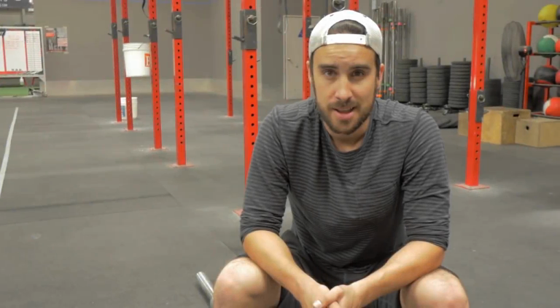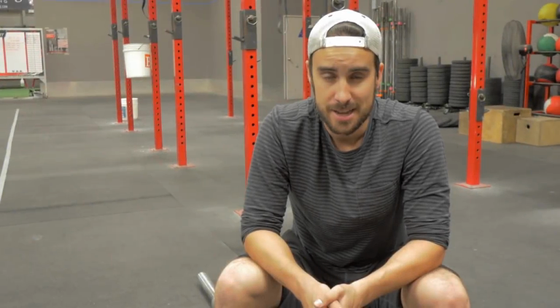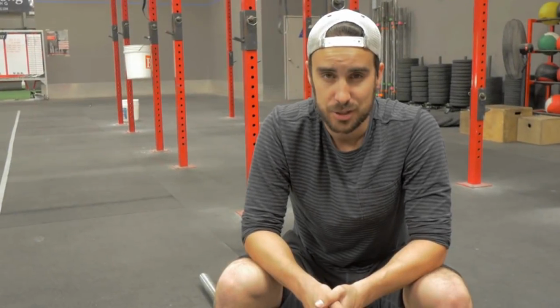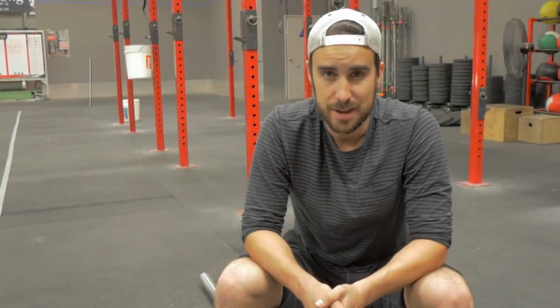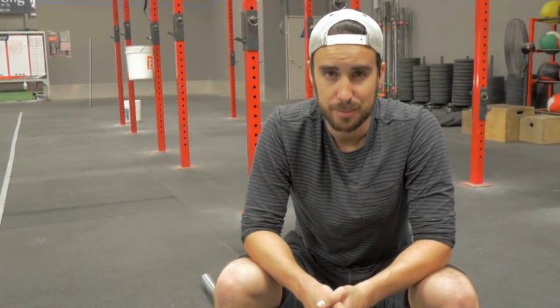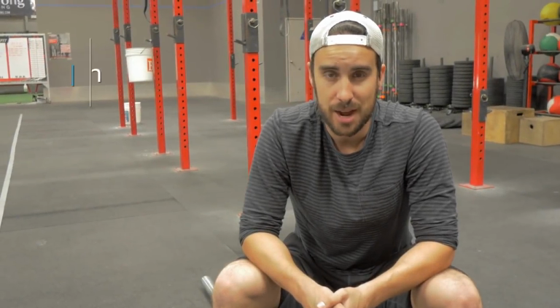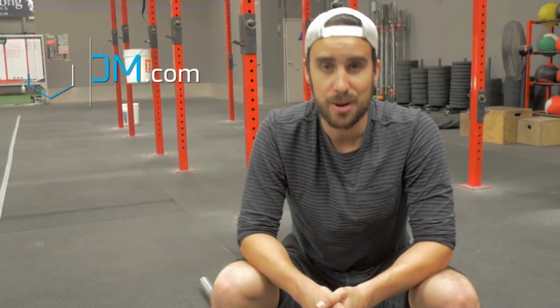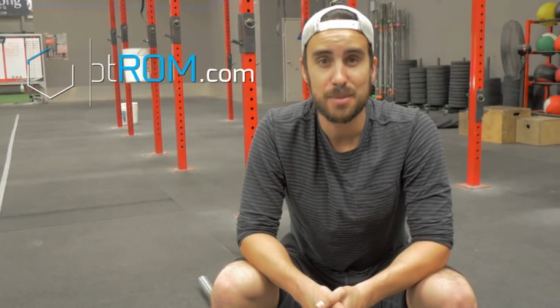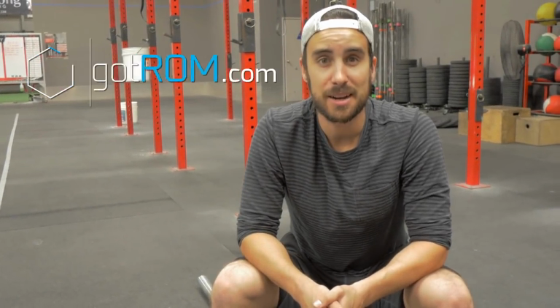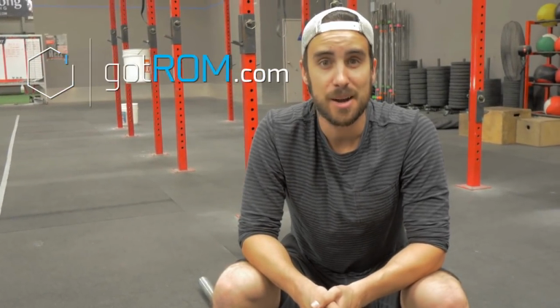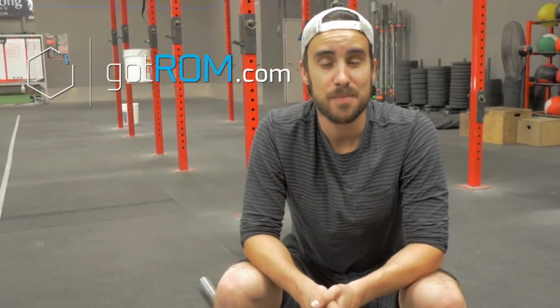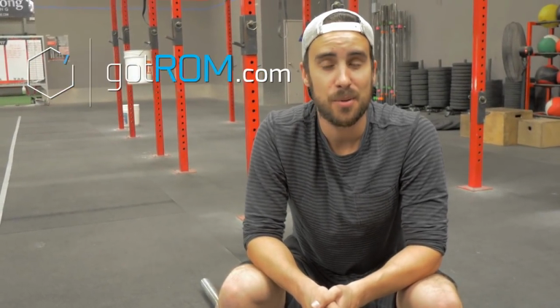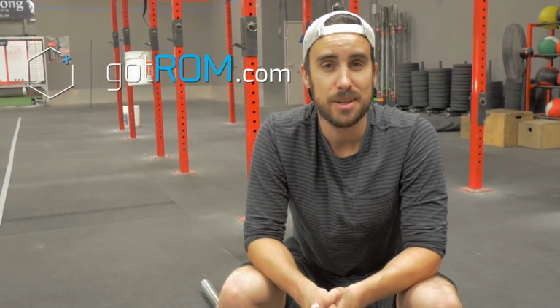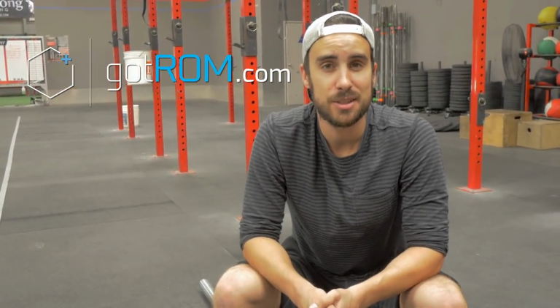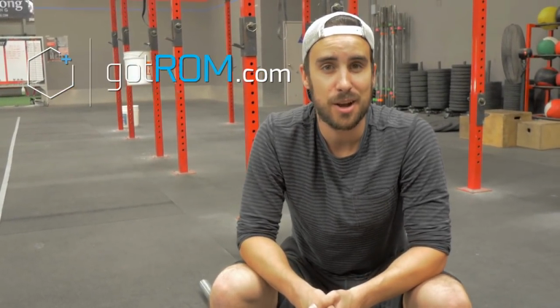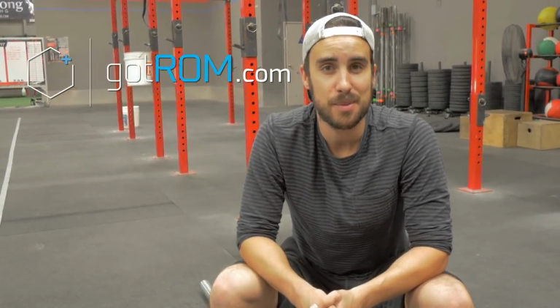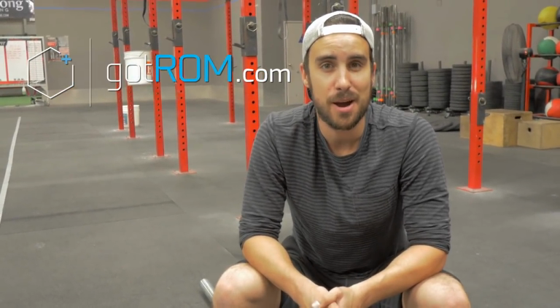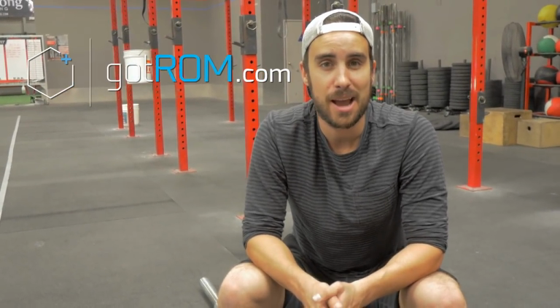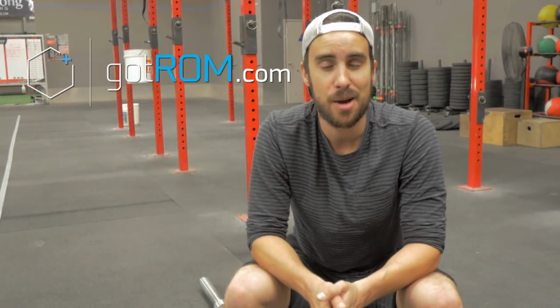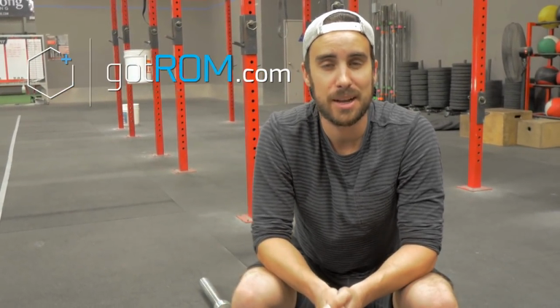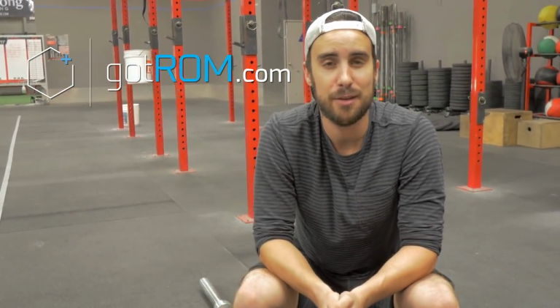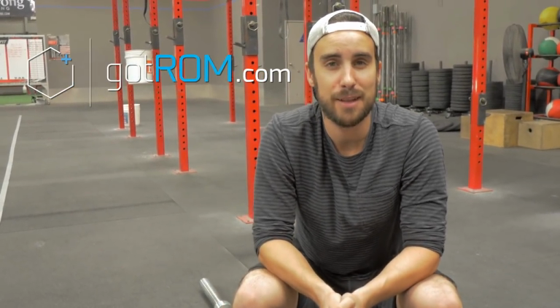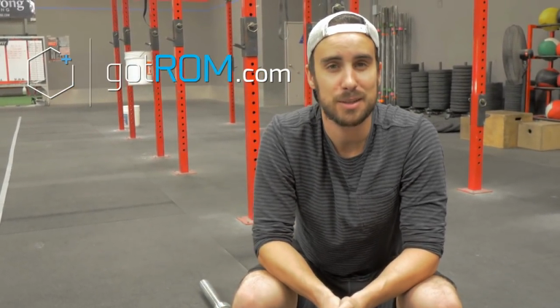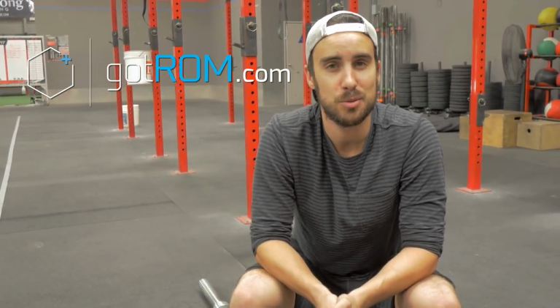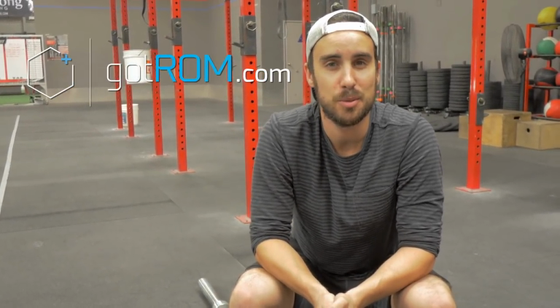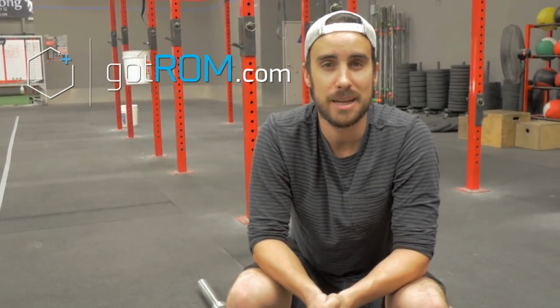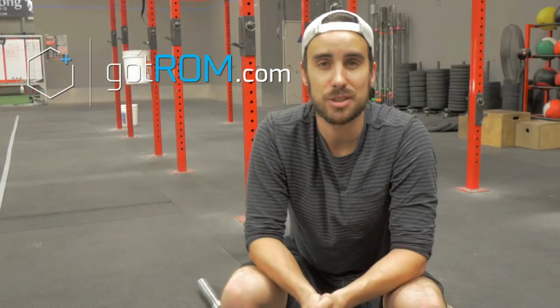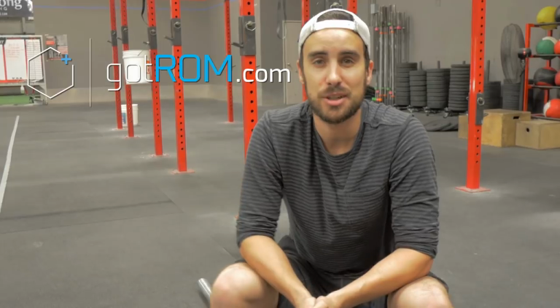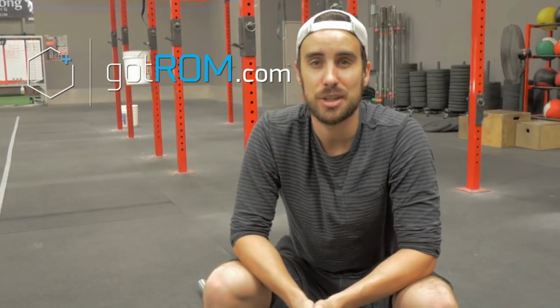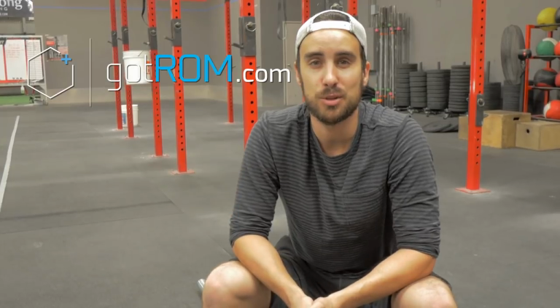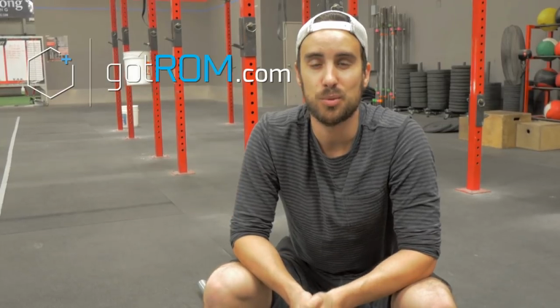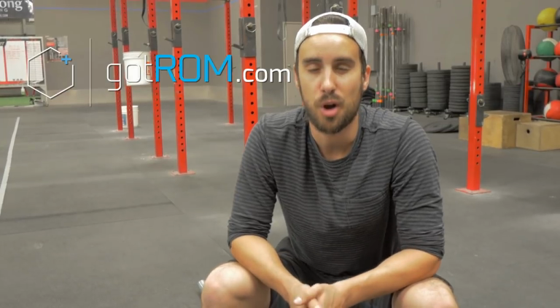Hey, it's Shane from GotRom.com. I want to talk about how I got flexible by stretching wrong.